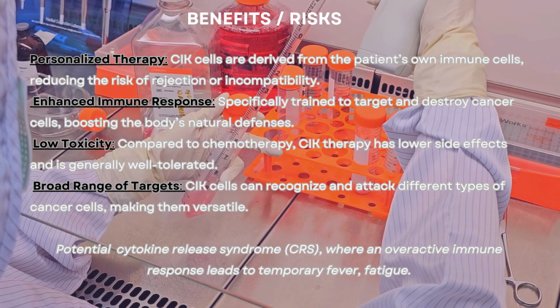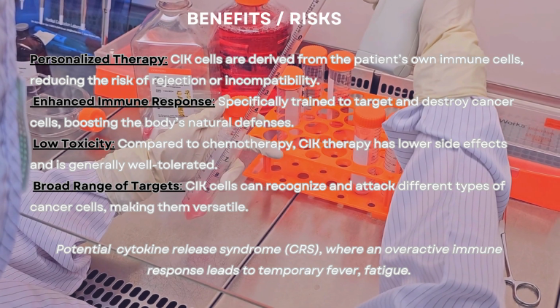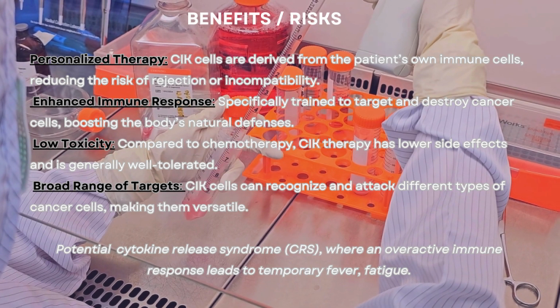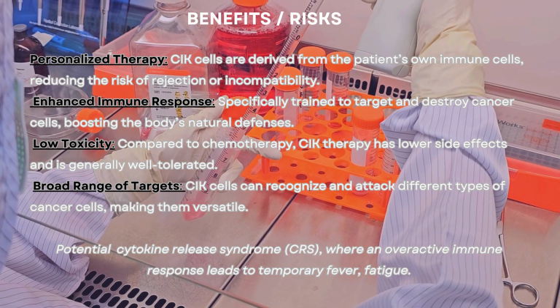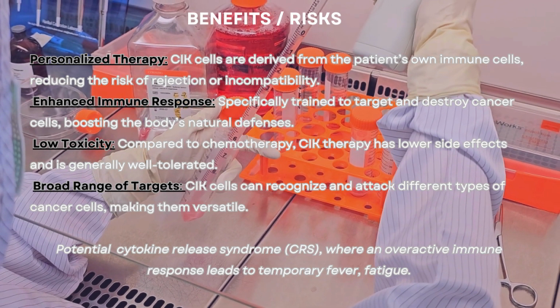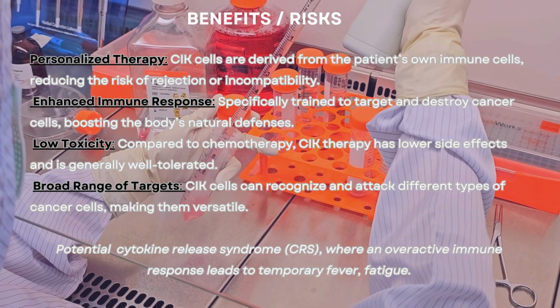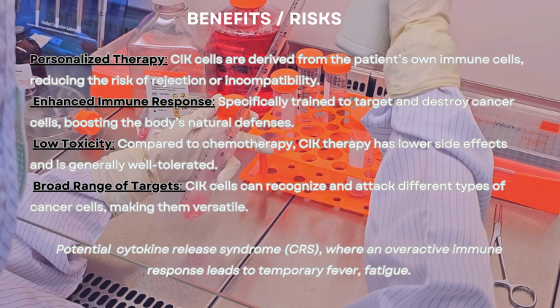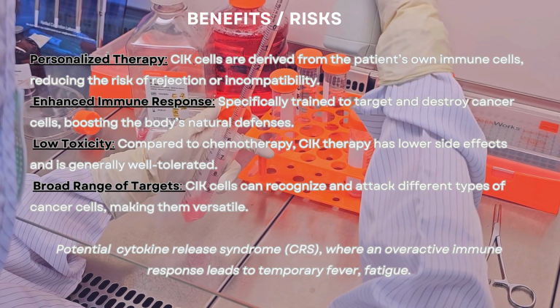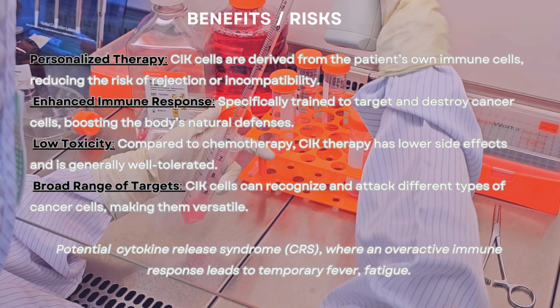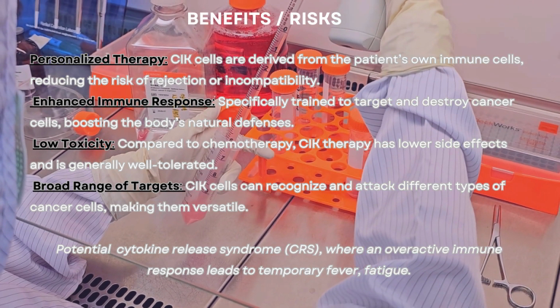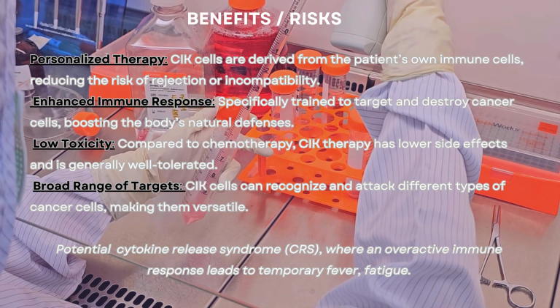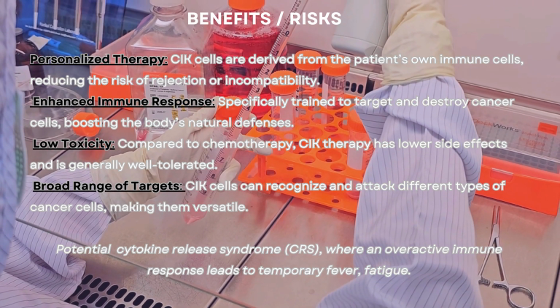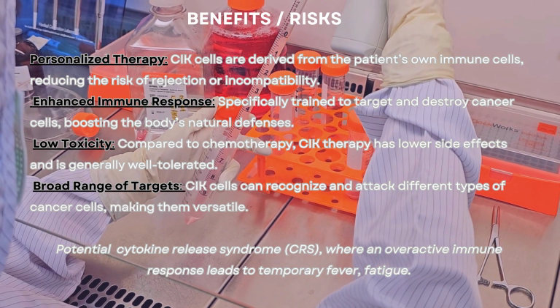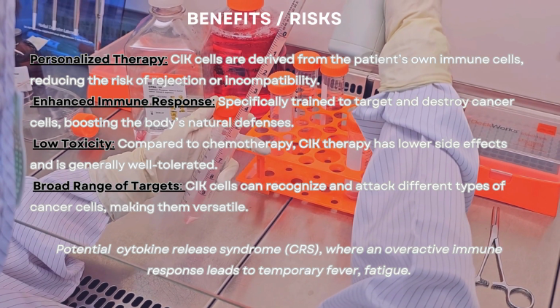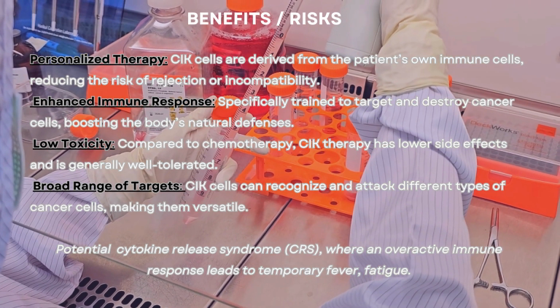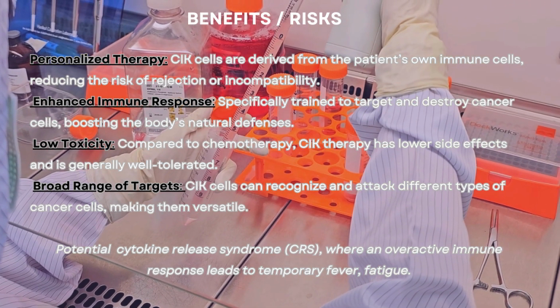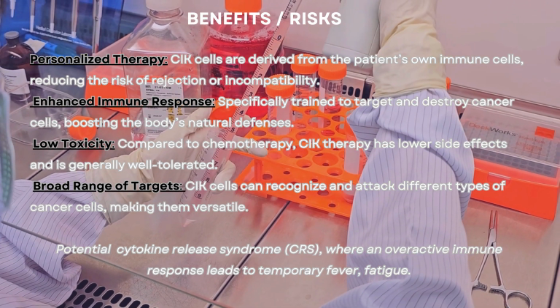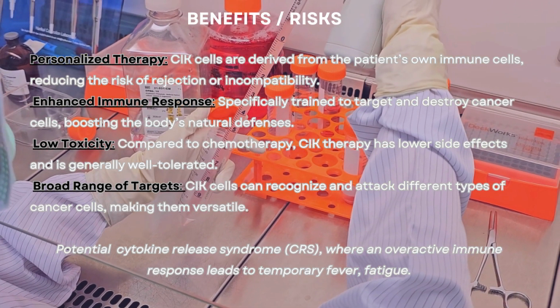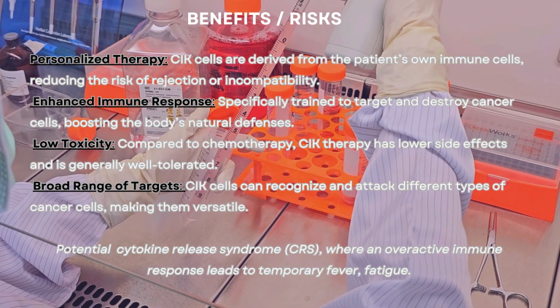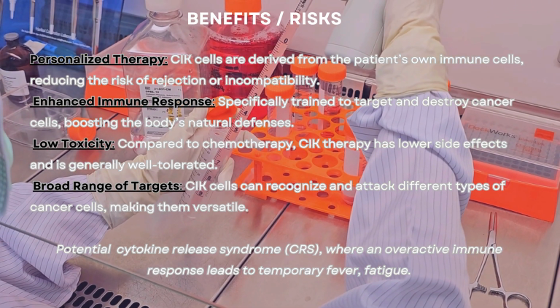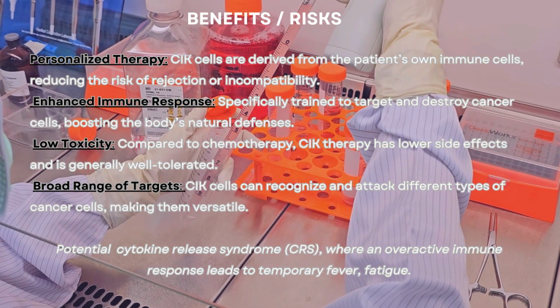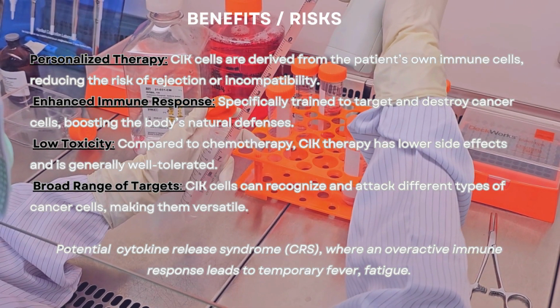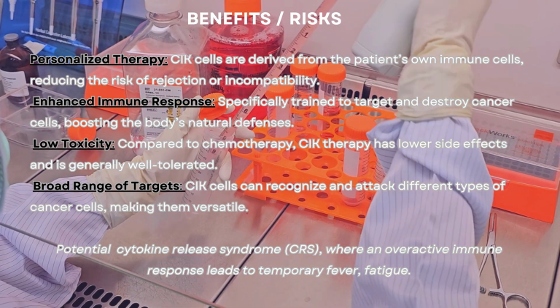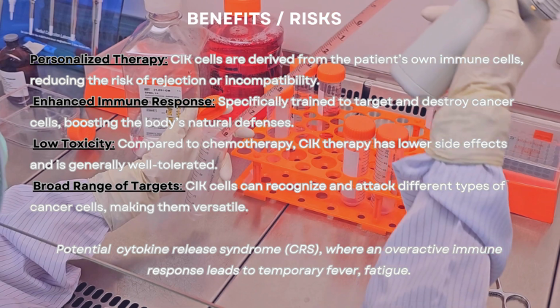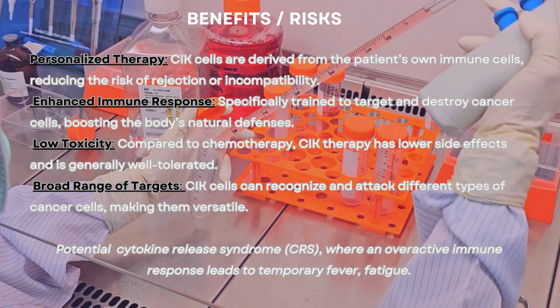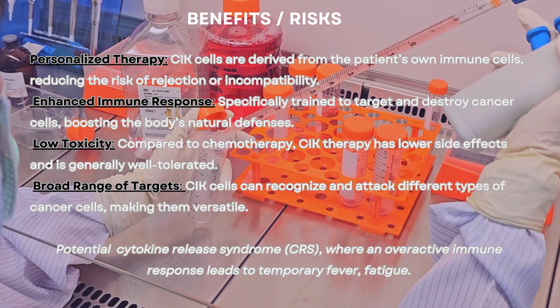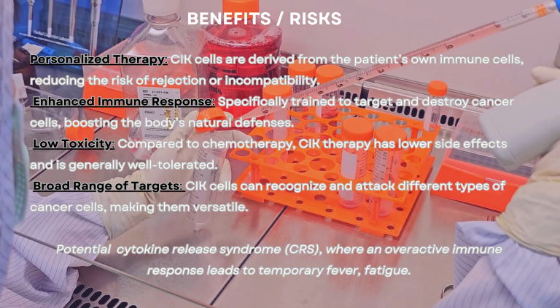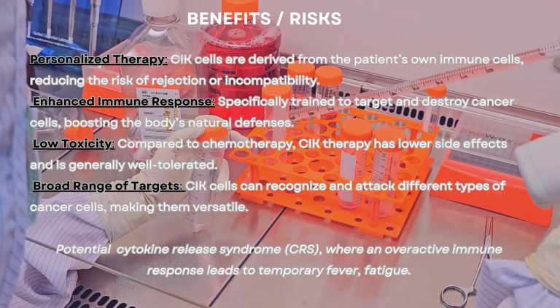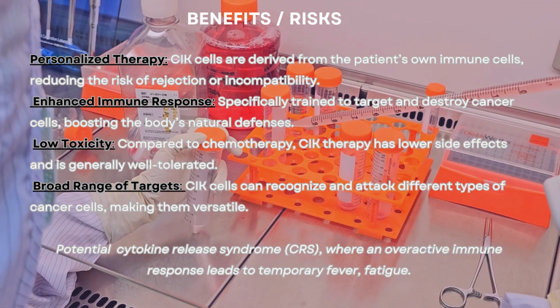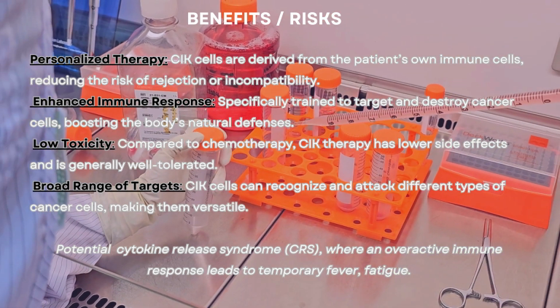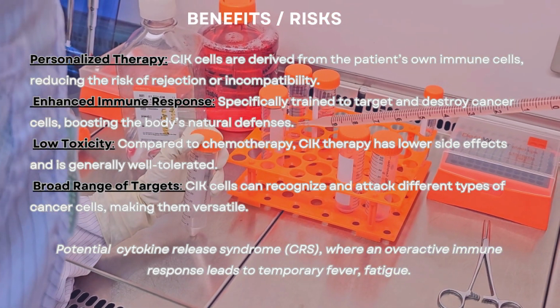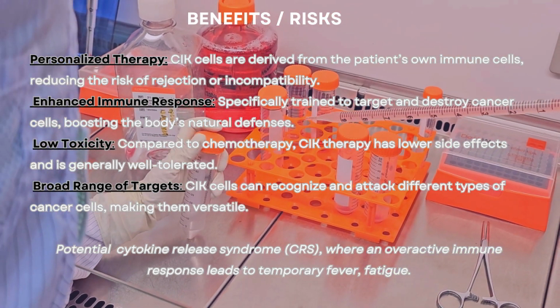Low toxicity compared to chemotherapy: CIK therapy has lower side effects and is generally well tolerated.